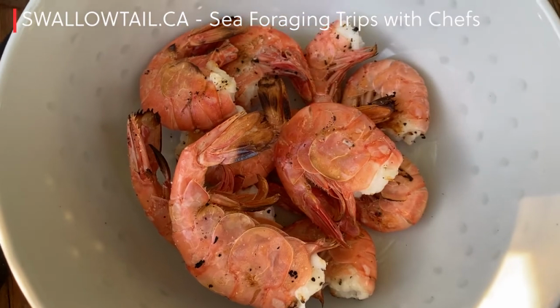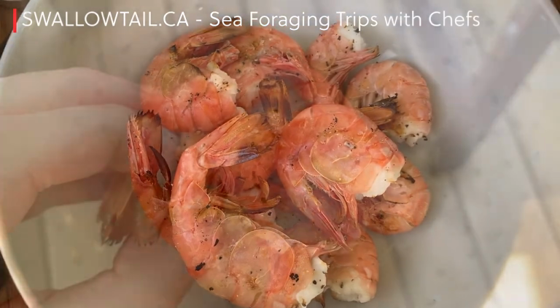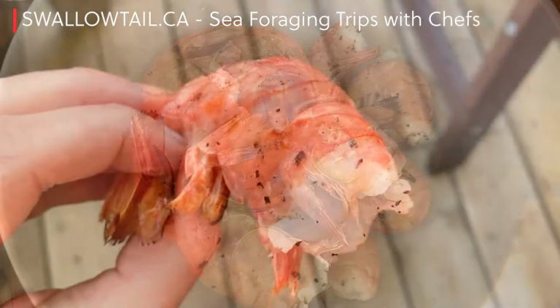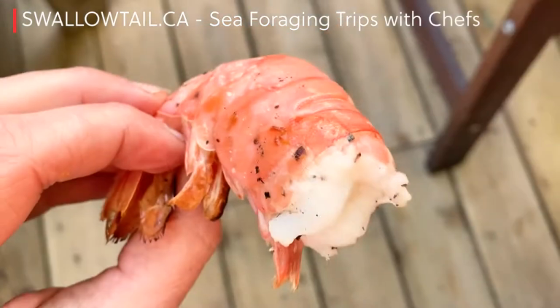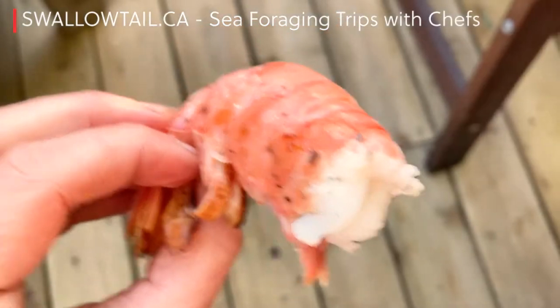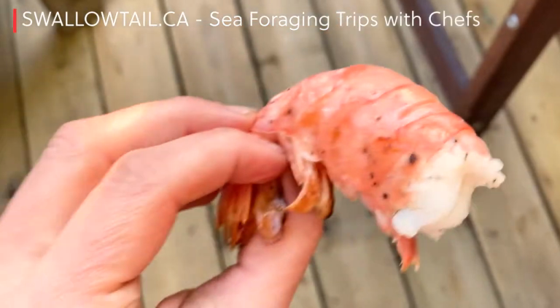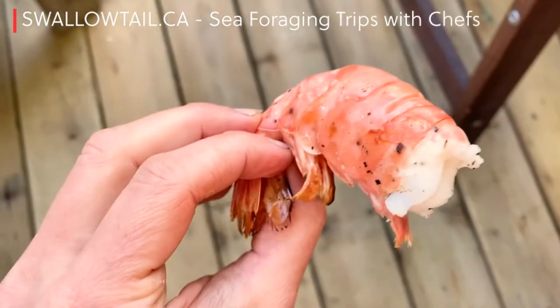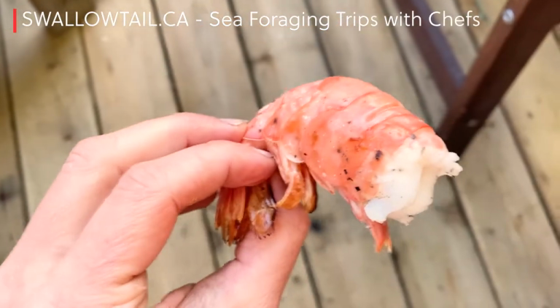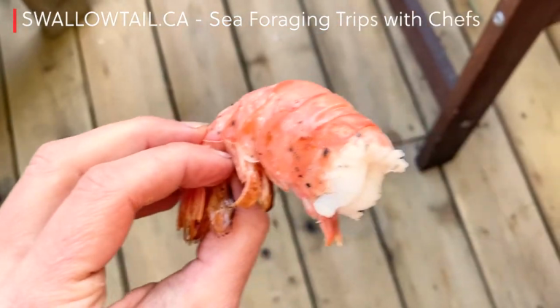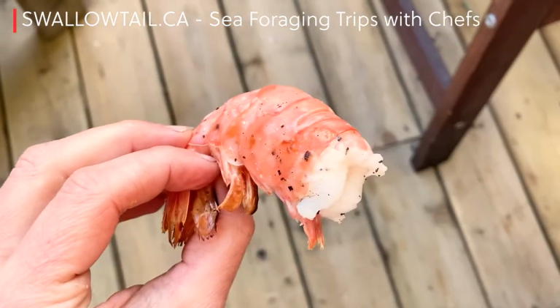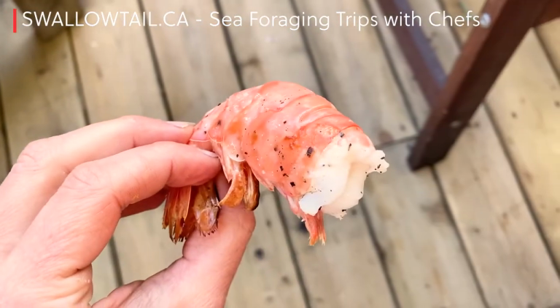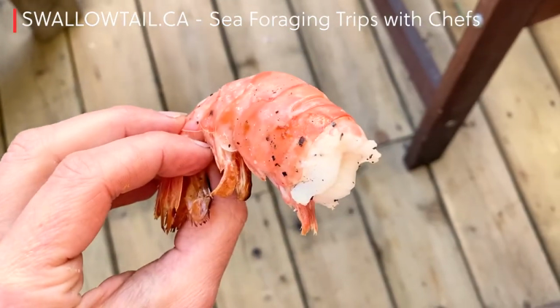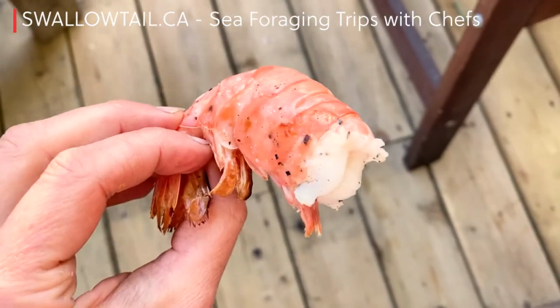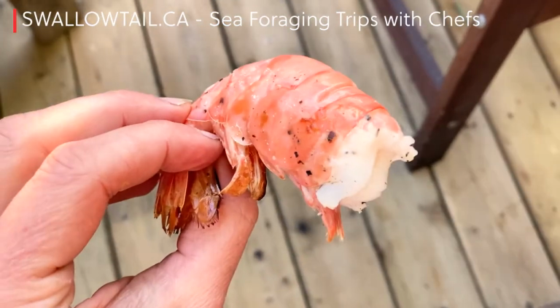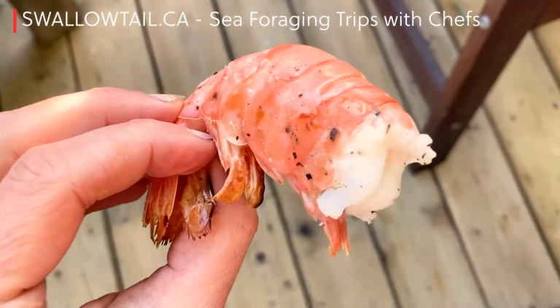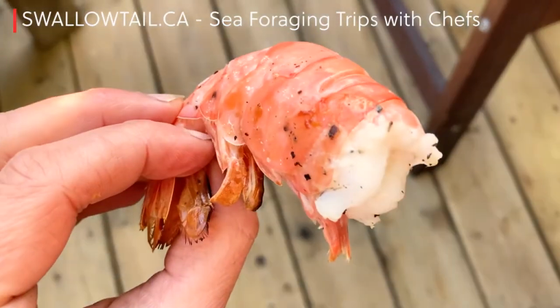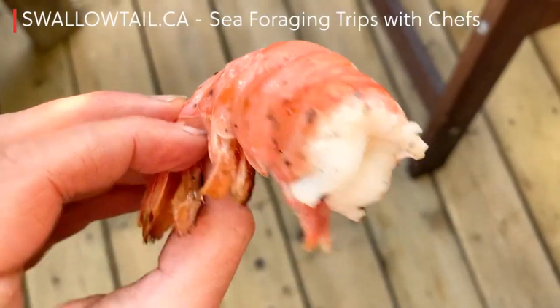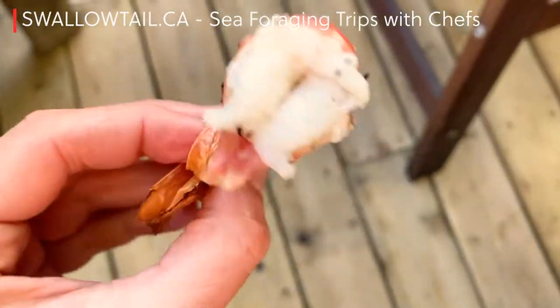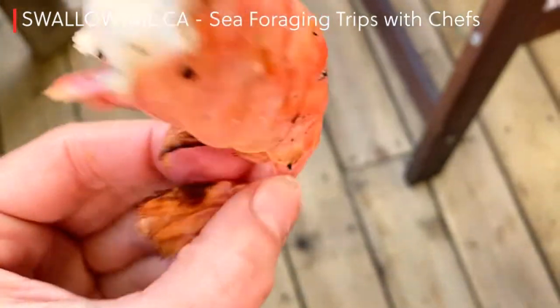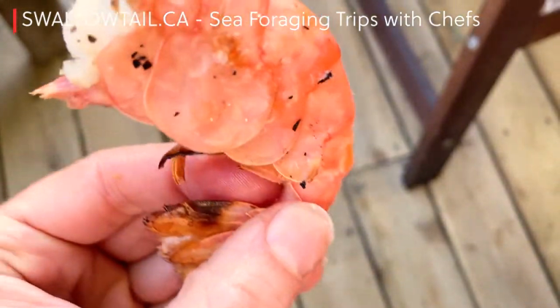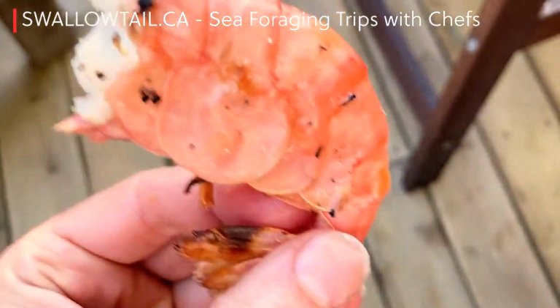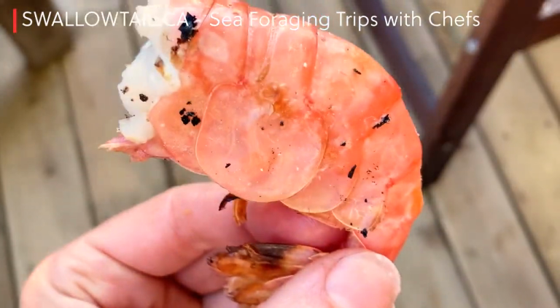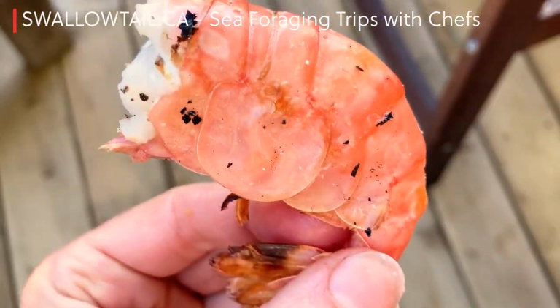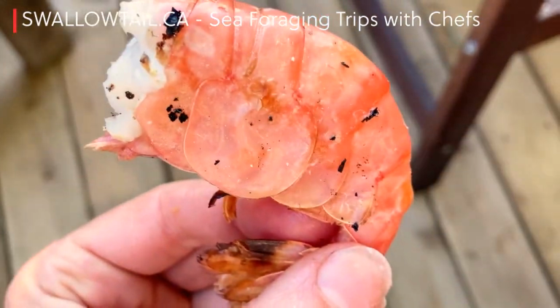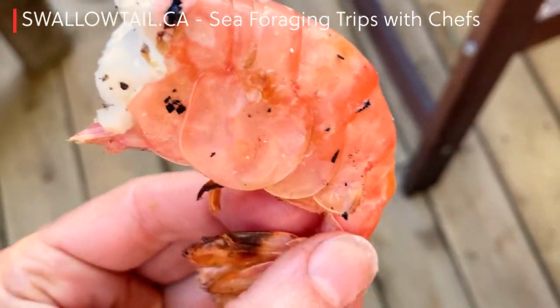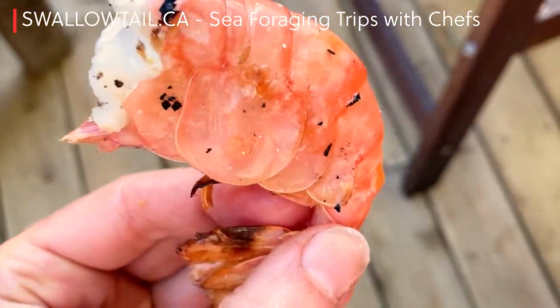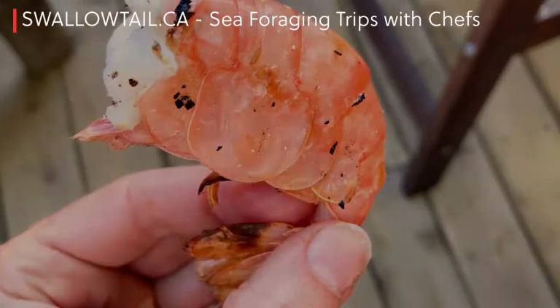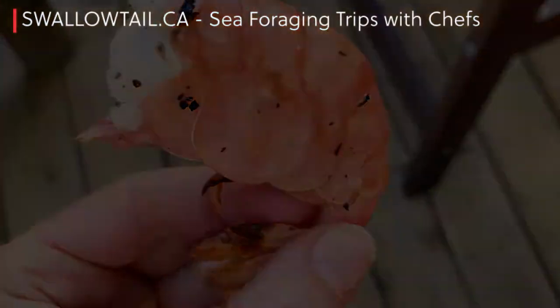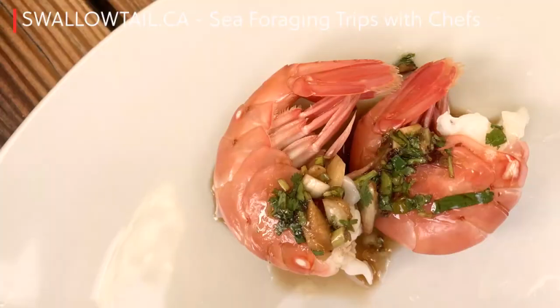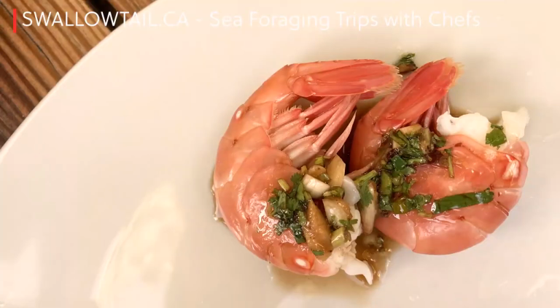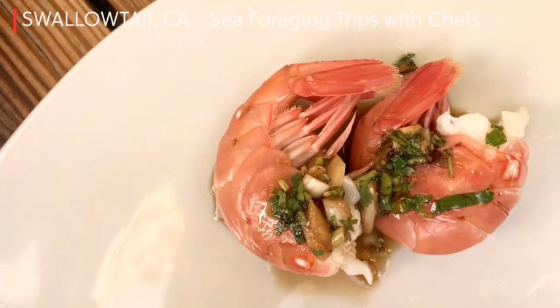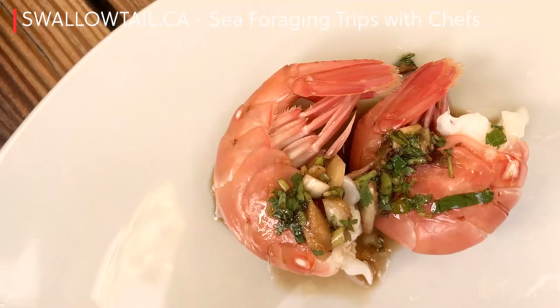So yeah, there you go — BC spot prawns, super sweet. Come out on a sea foraging tour with us and learn how to catch your own.